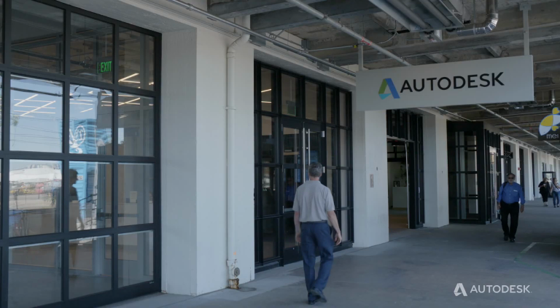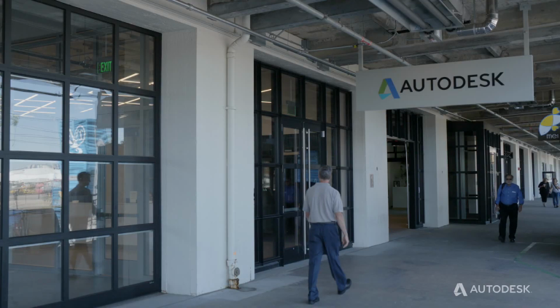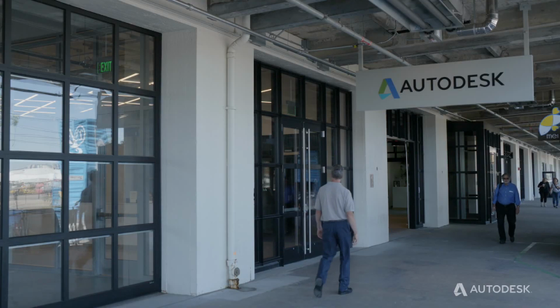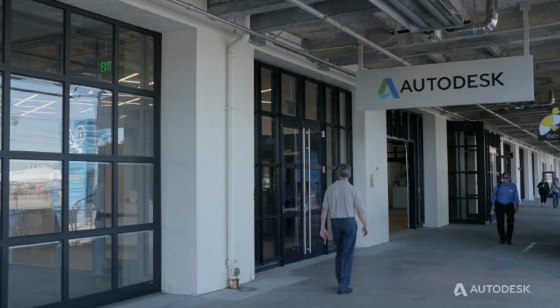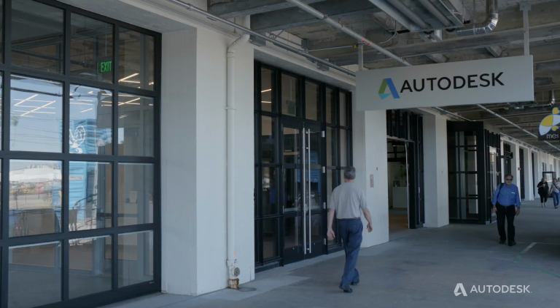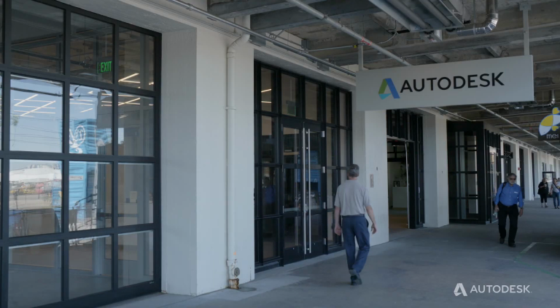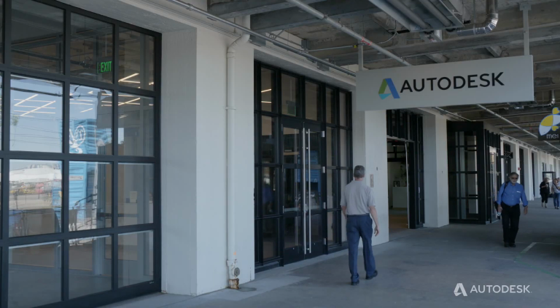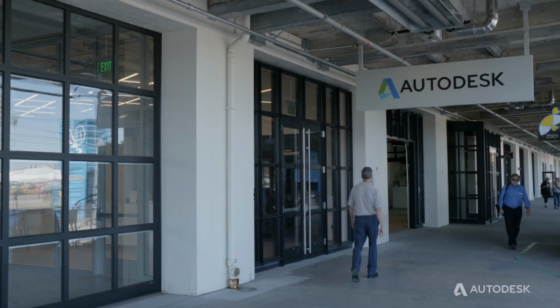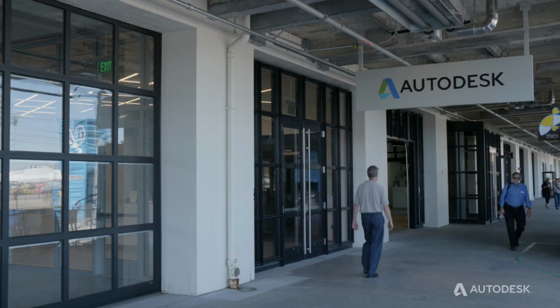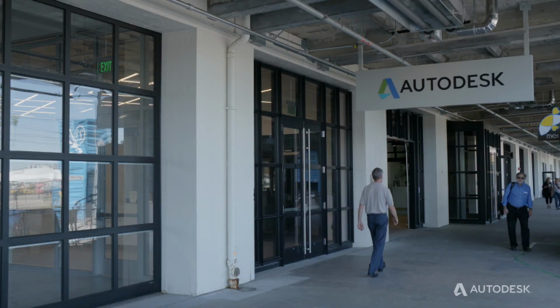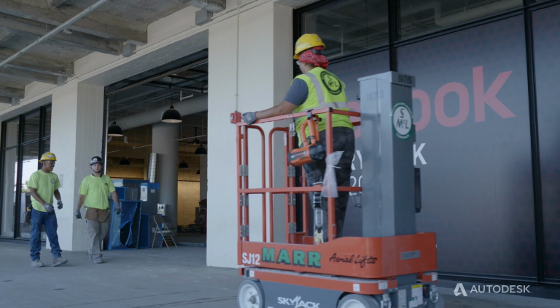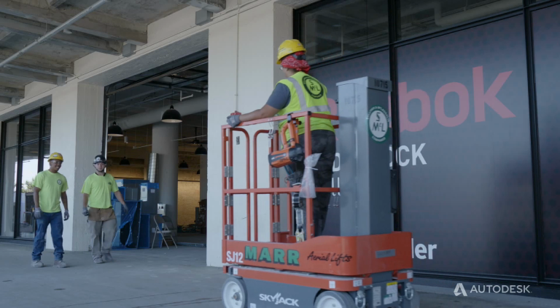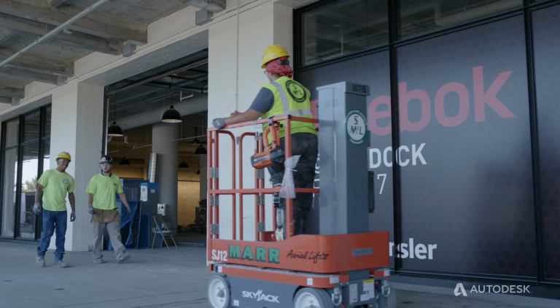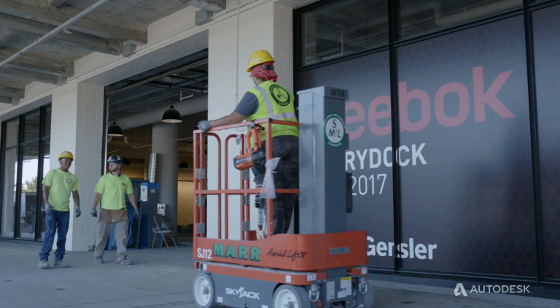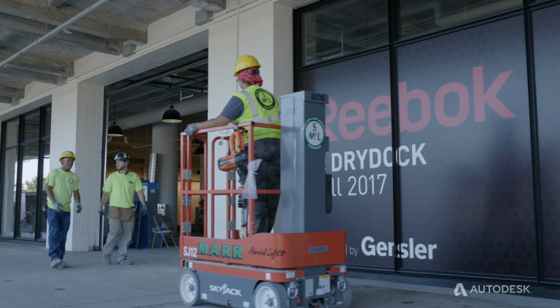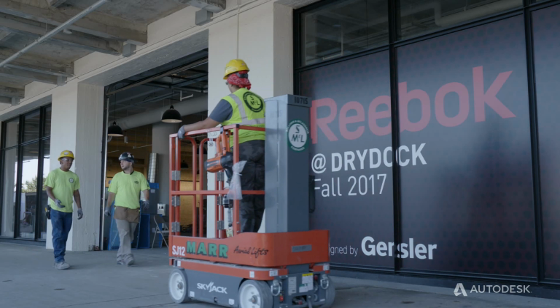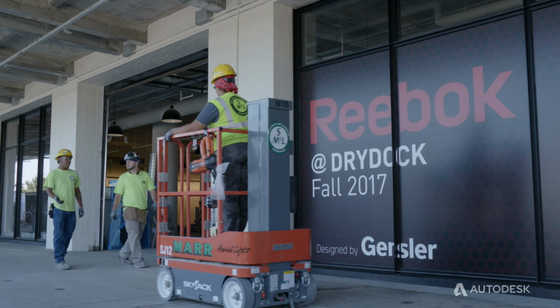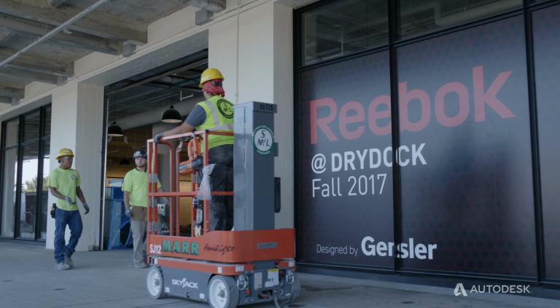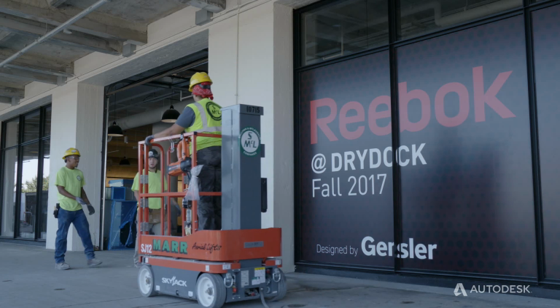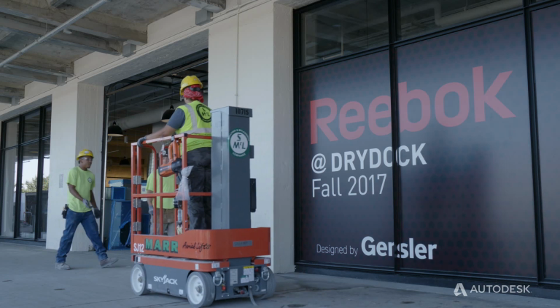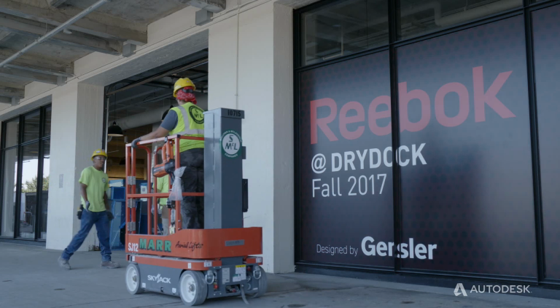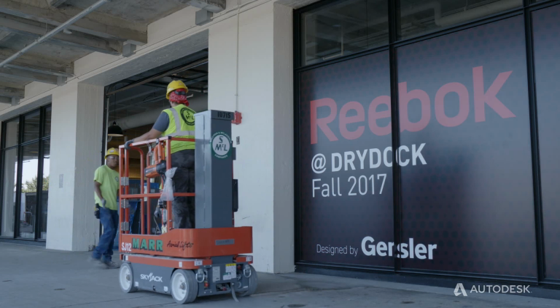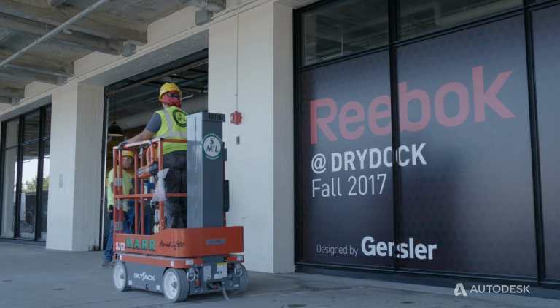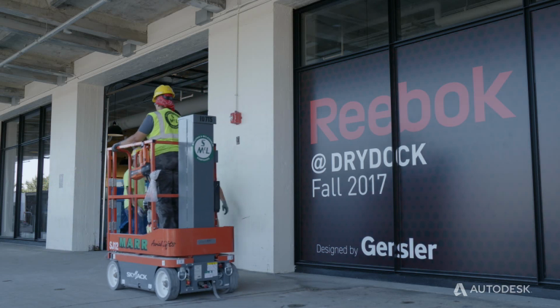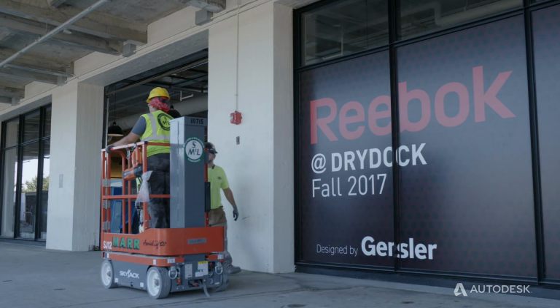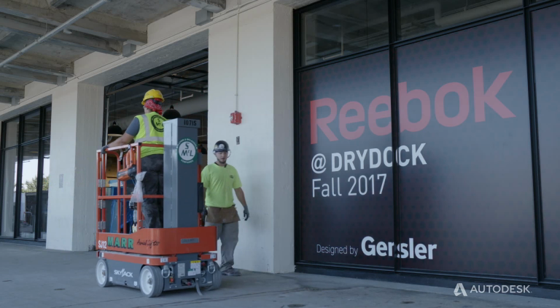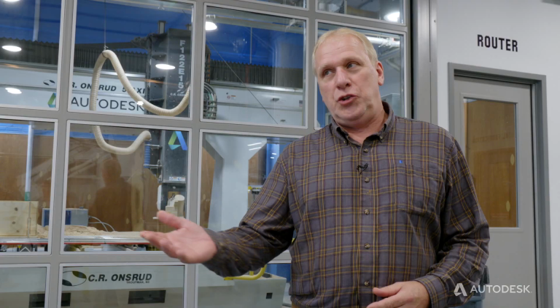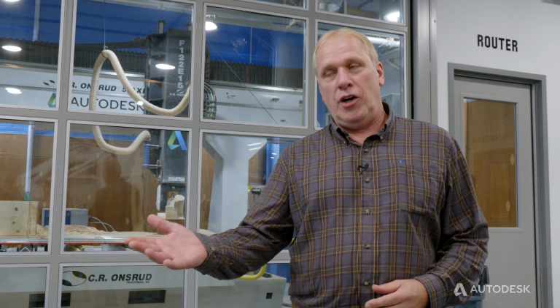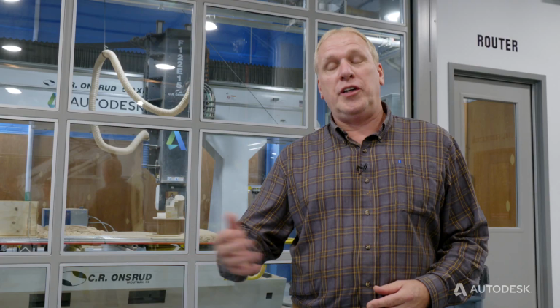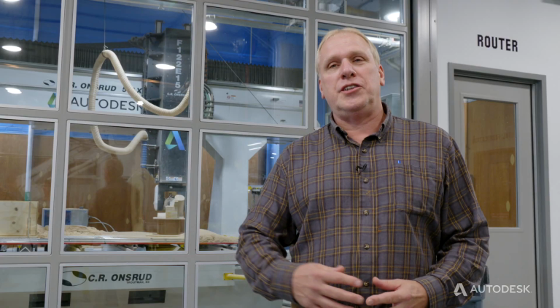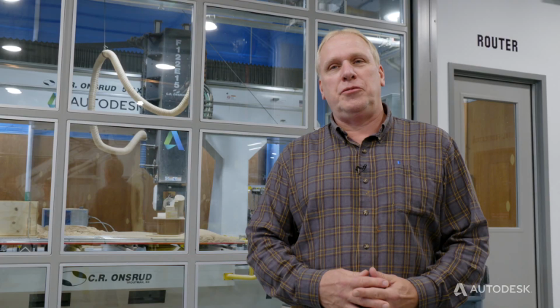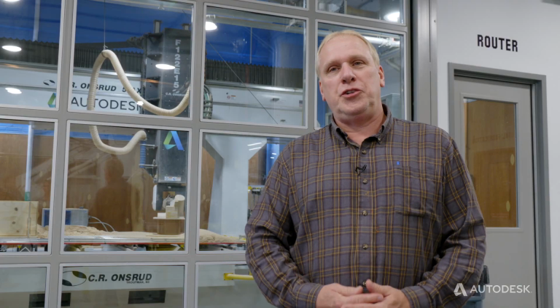The people are very friendly and very helpful. We're going to be moving in next door — we're going to be neighbors here. It's the future. Autodesk is the future.